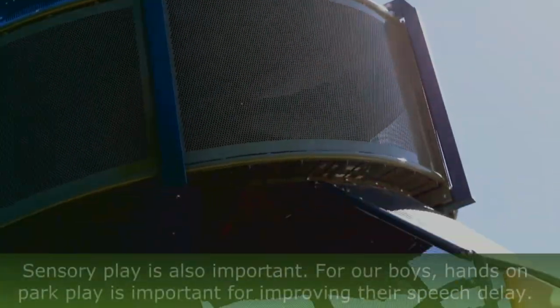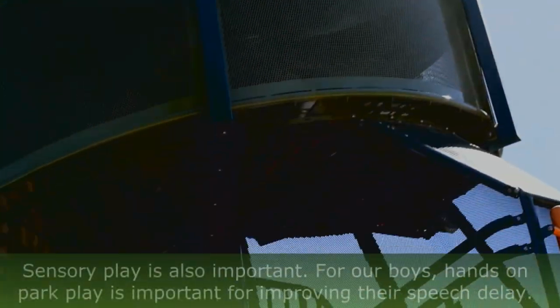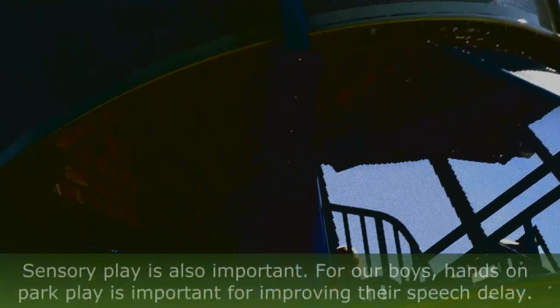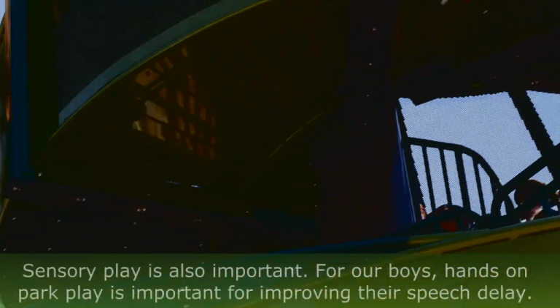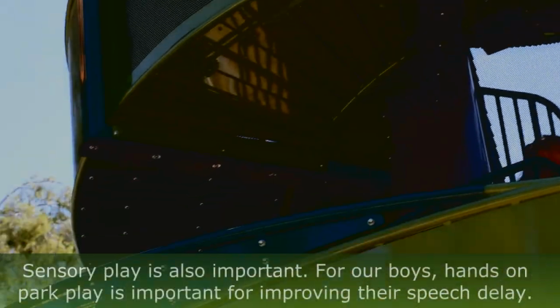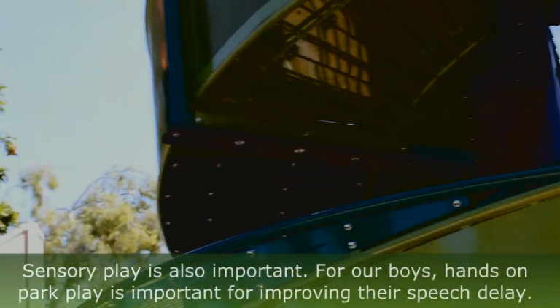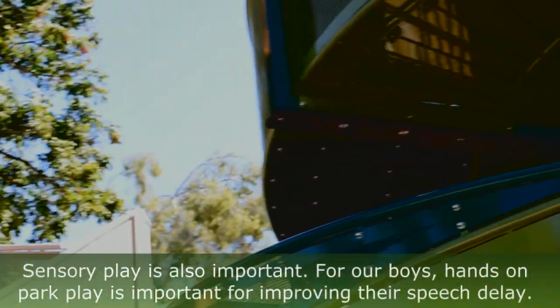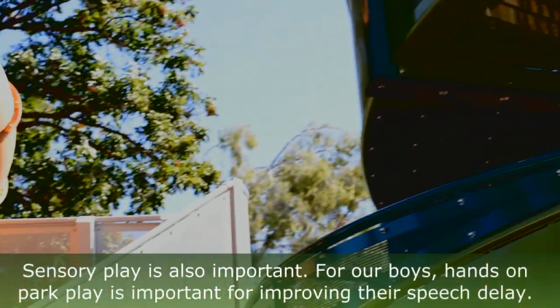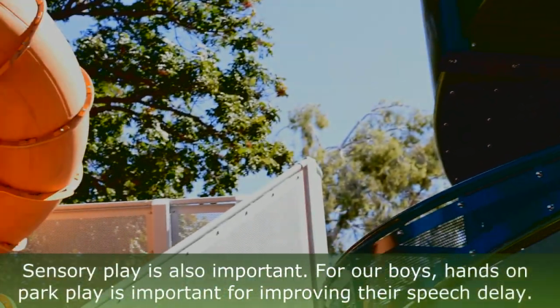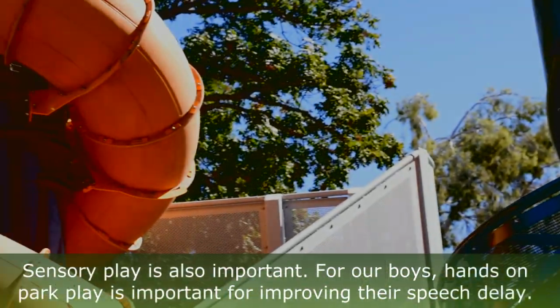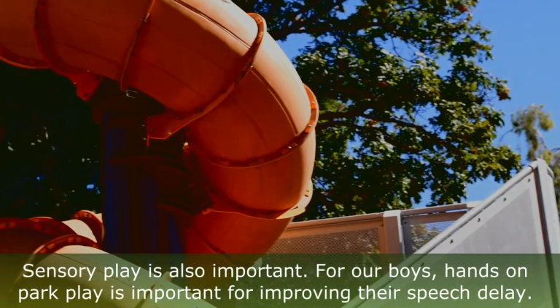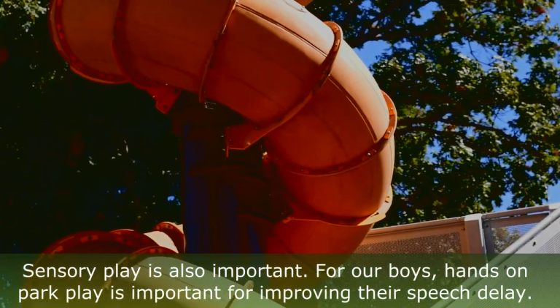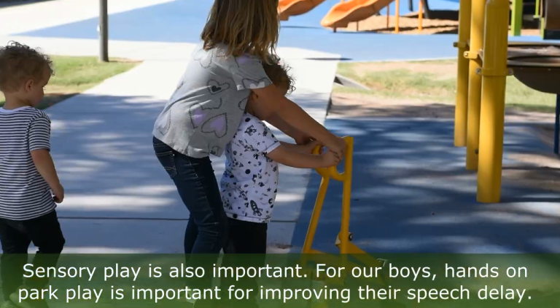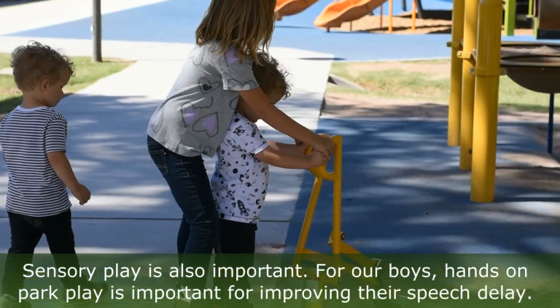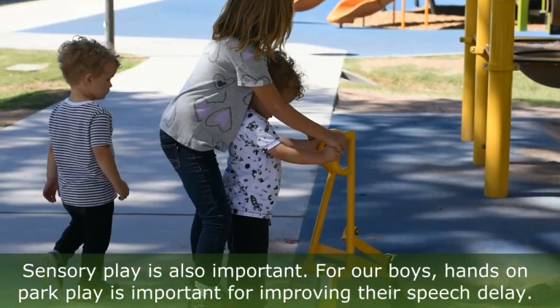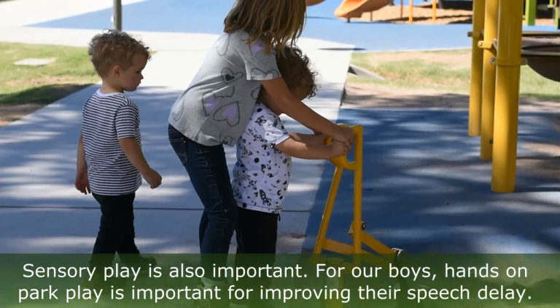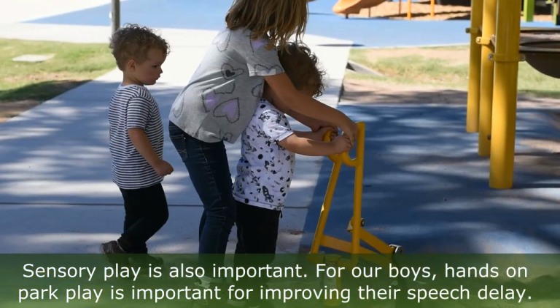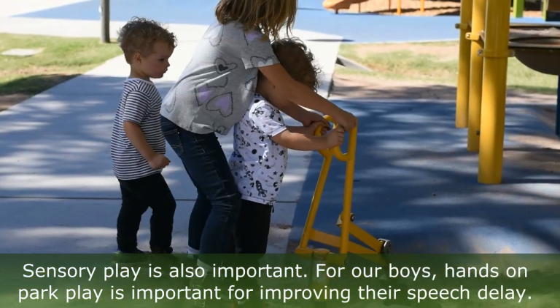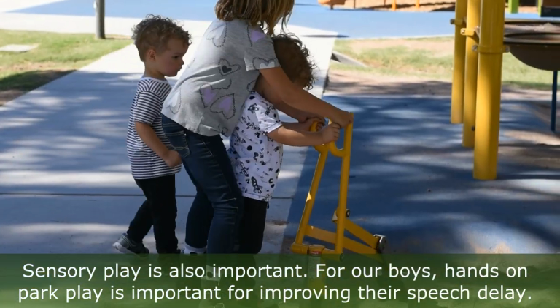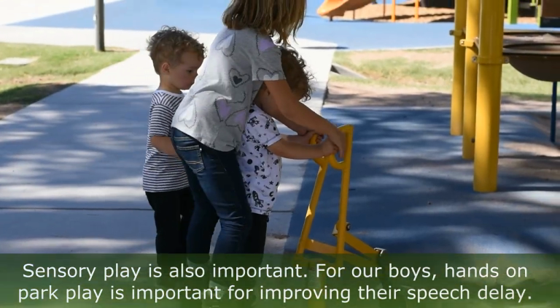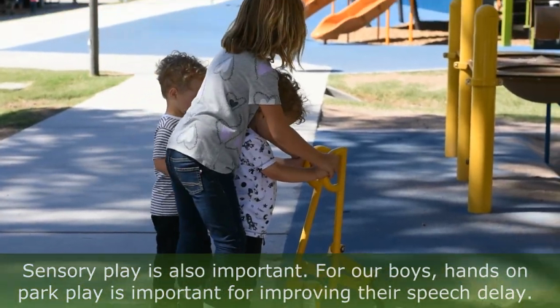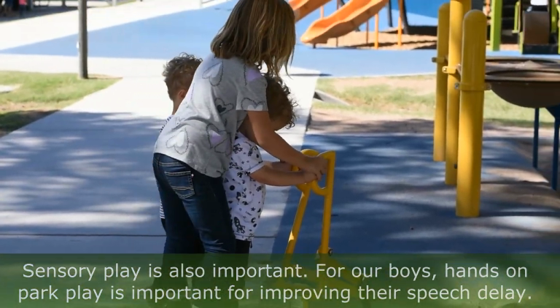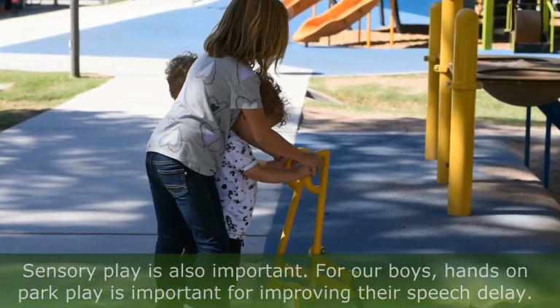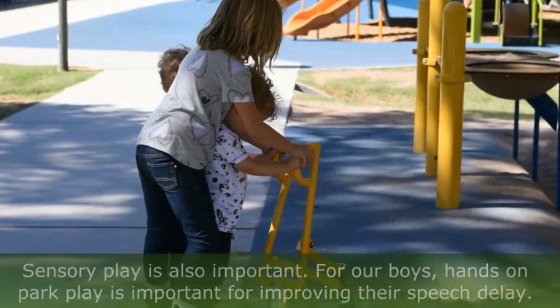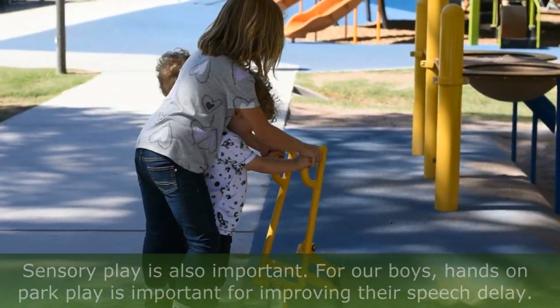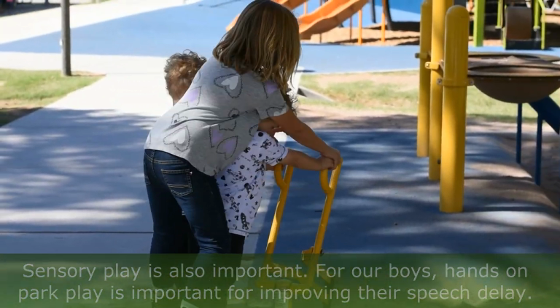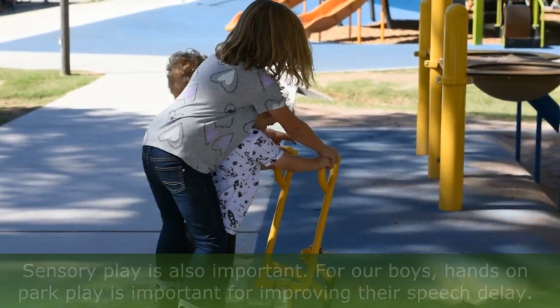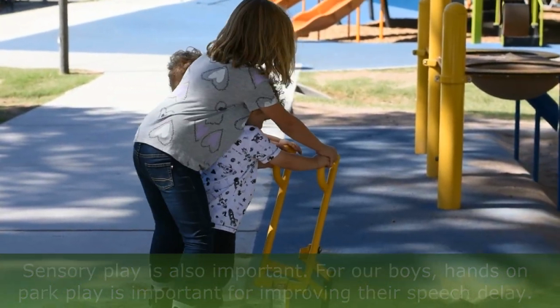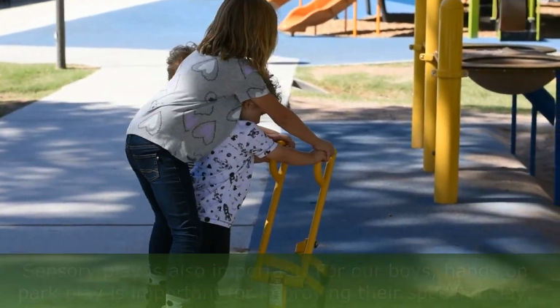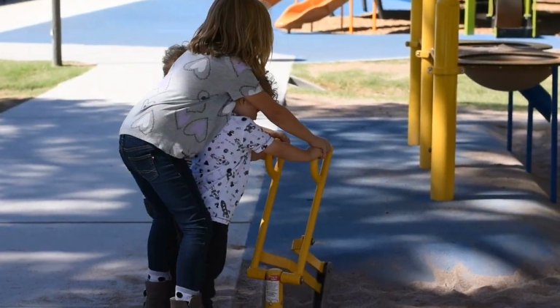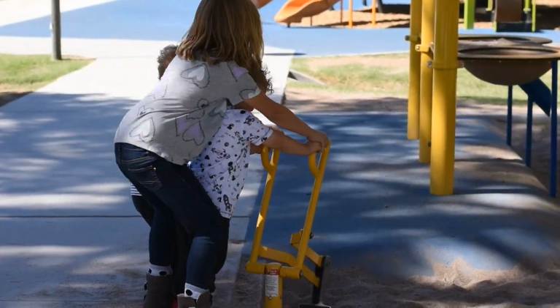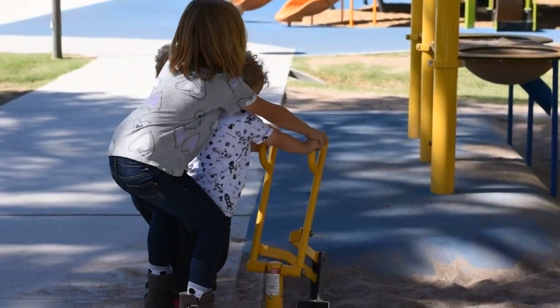Sensory play is also important. For our boys, the hands-on play is really important with their speech delay.